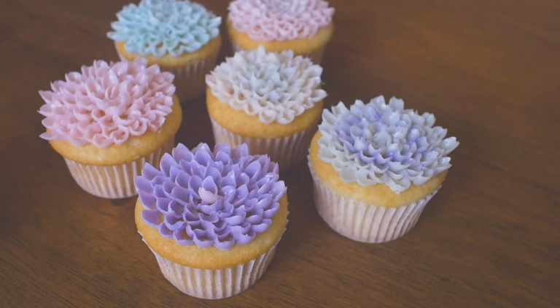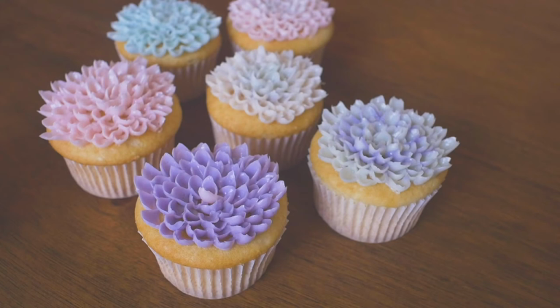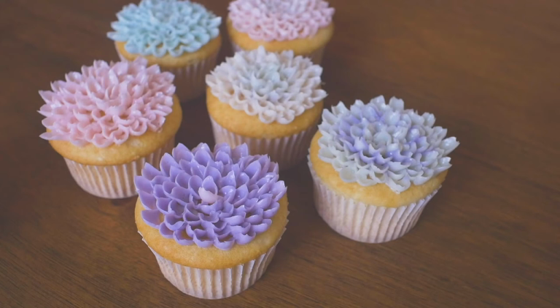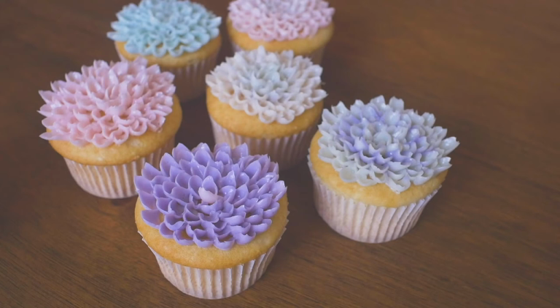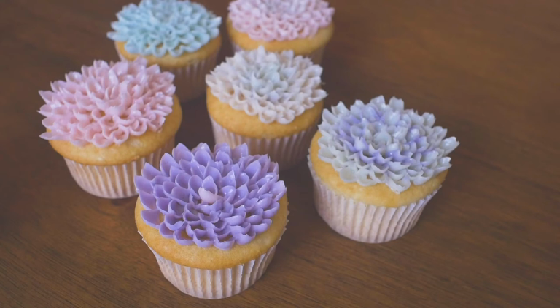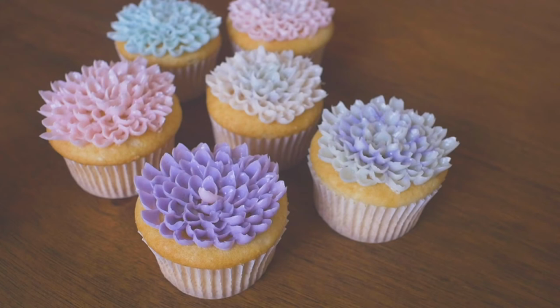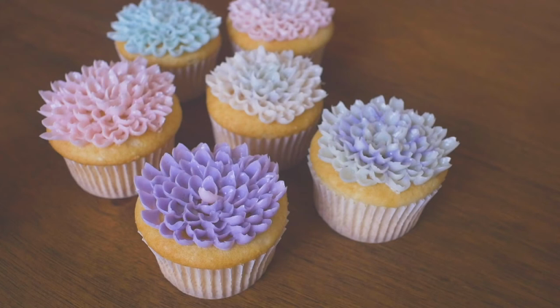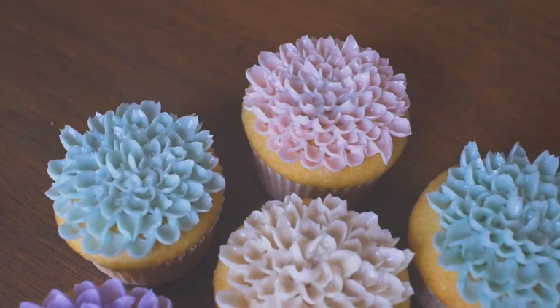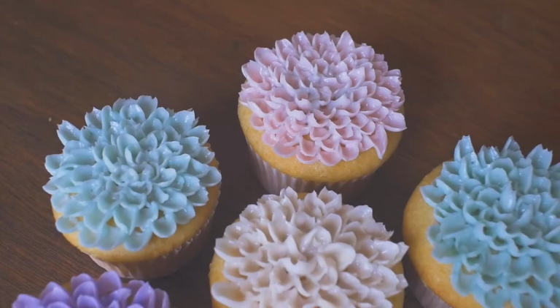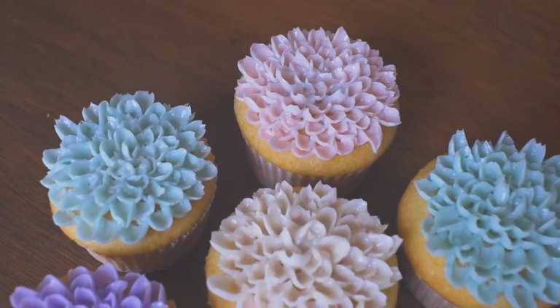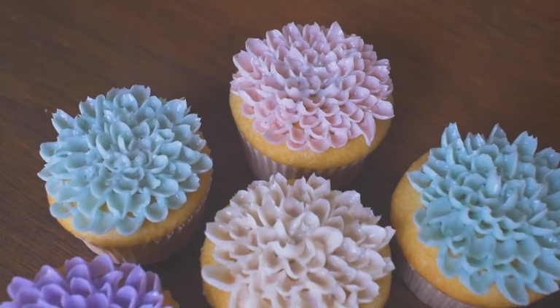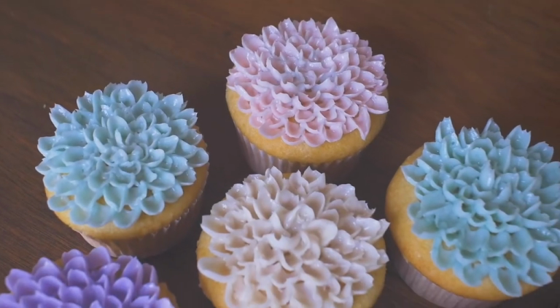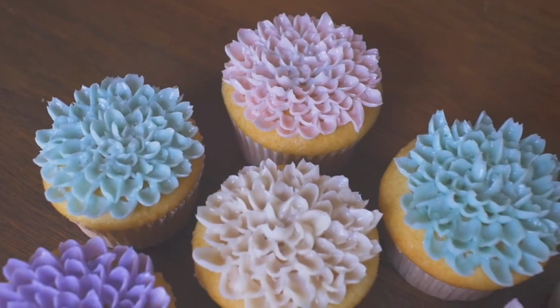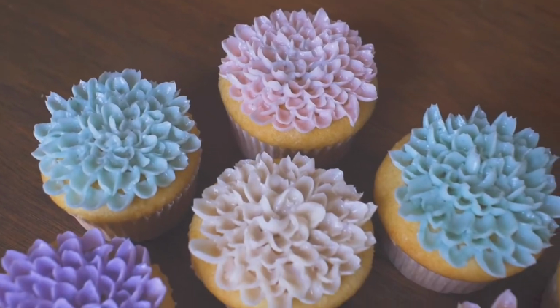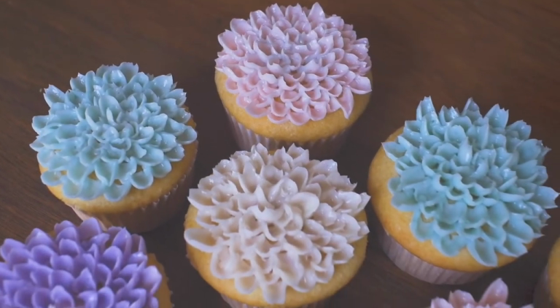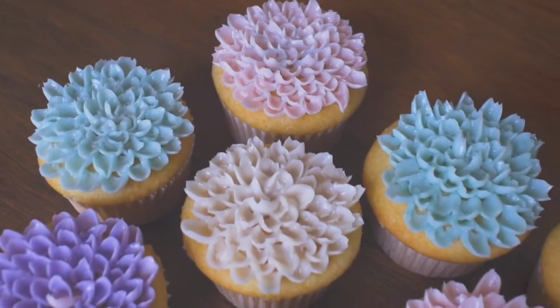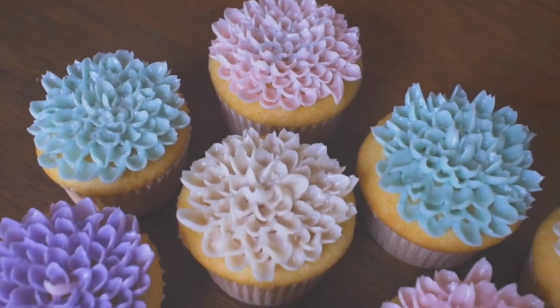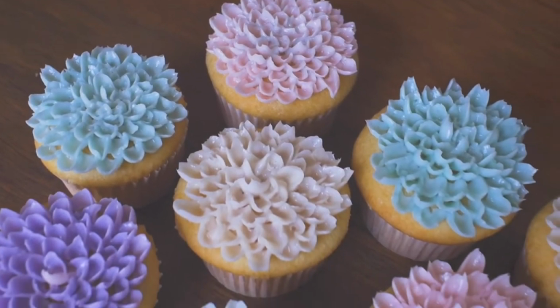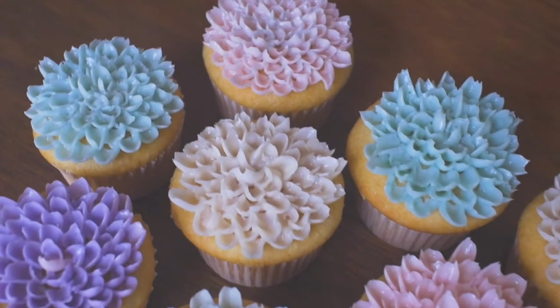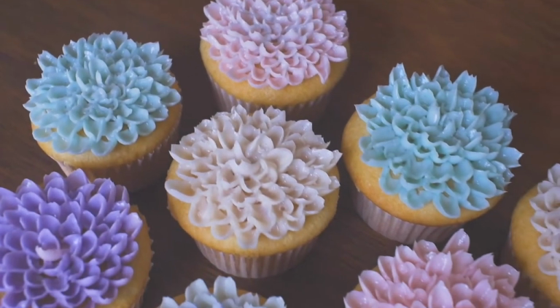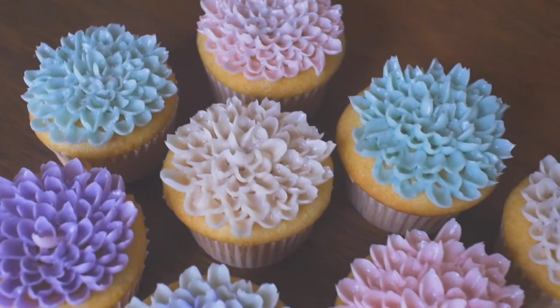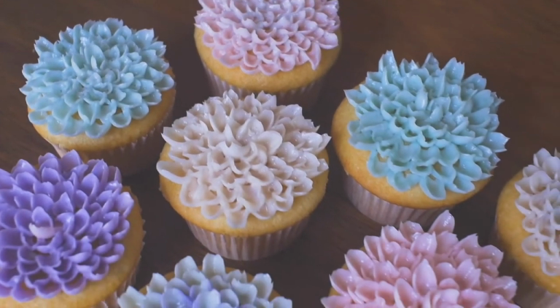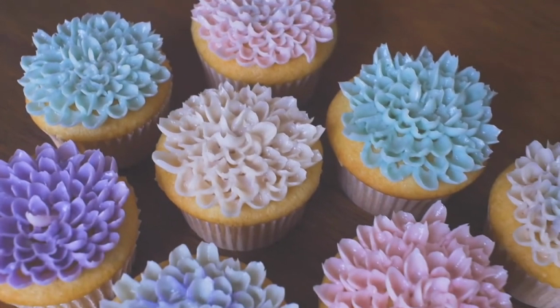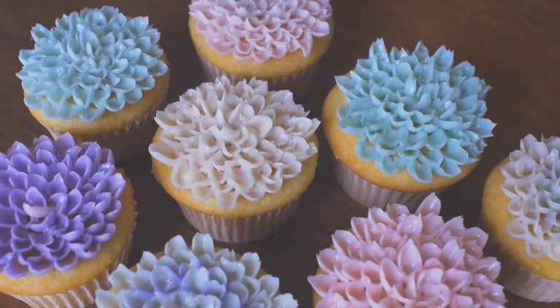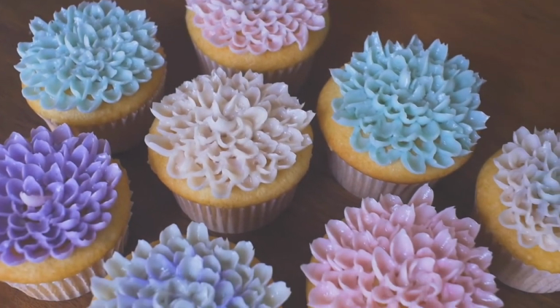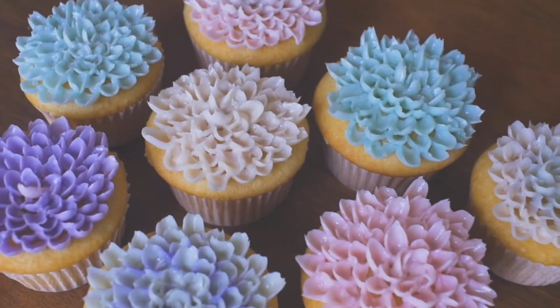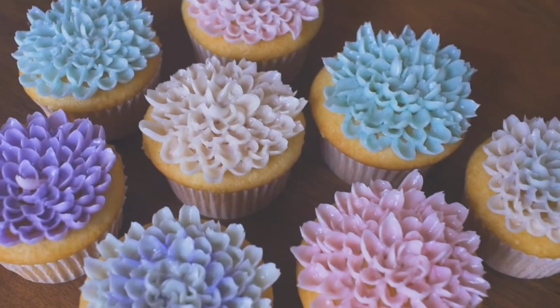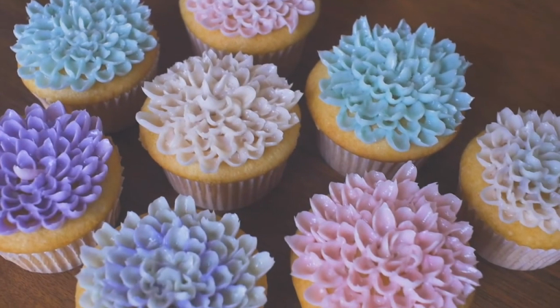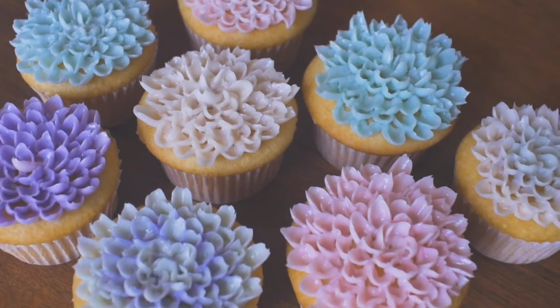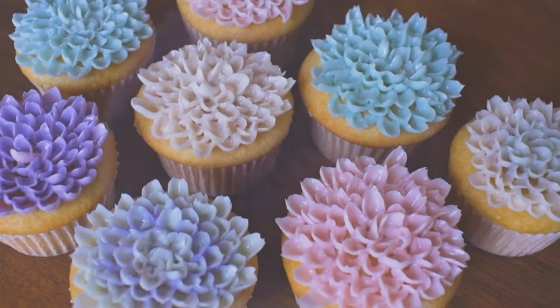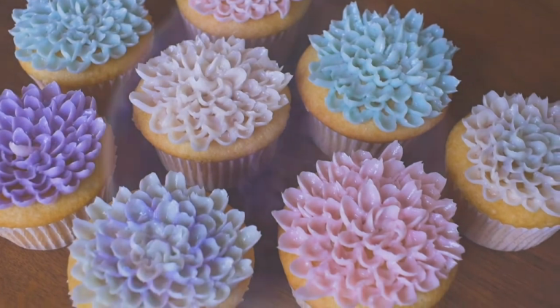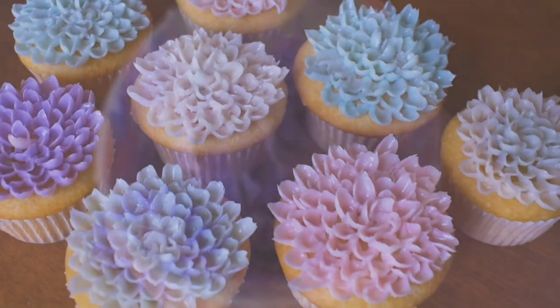Hi guys! Today I'm going to show you how to make these beautiful buttercream flower cupcakes.